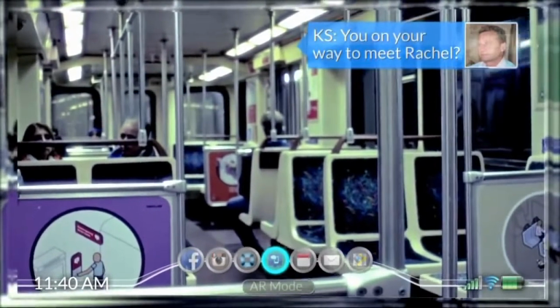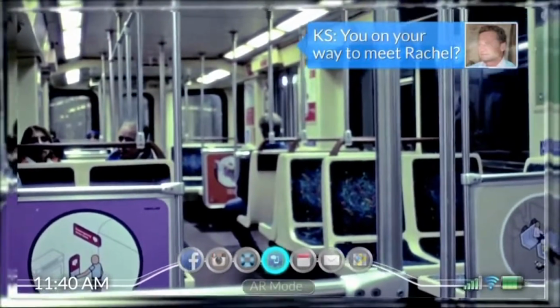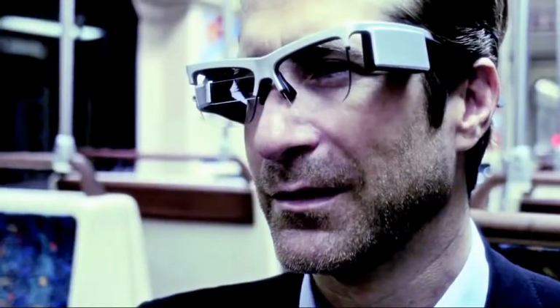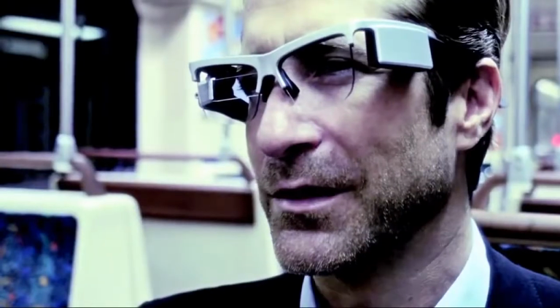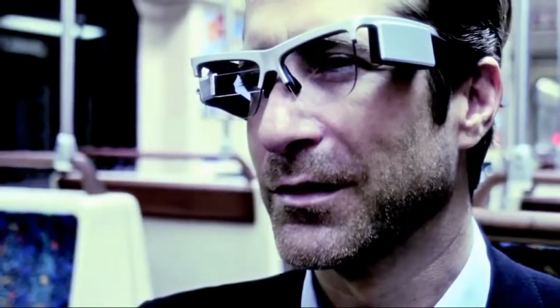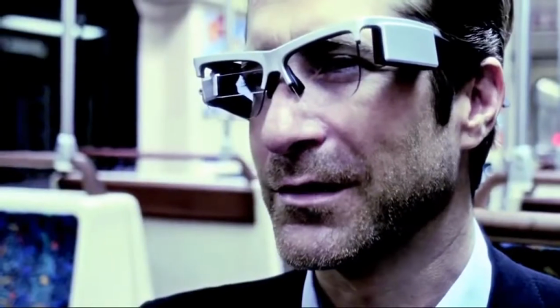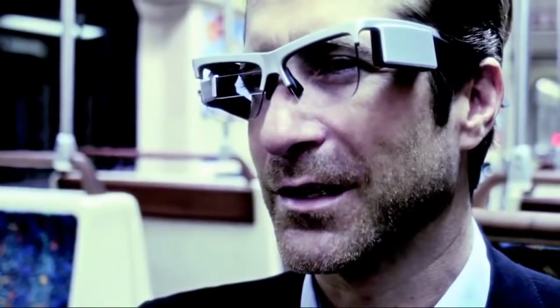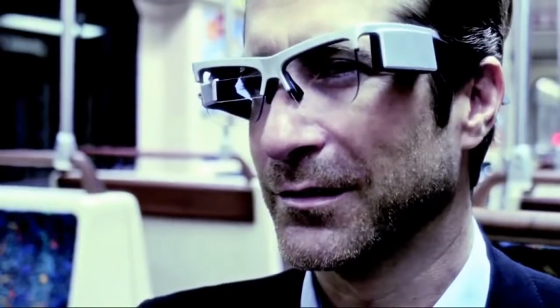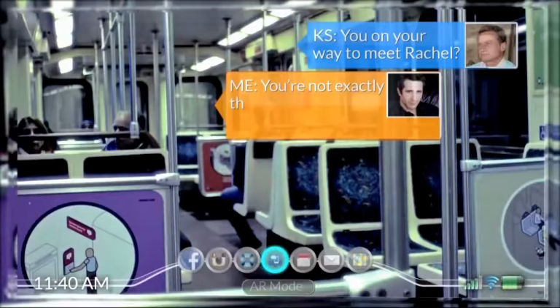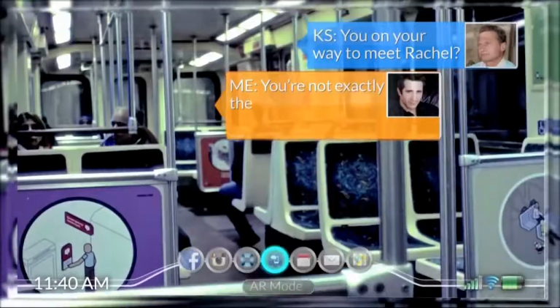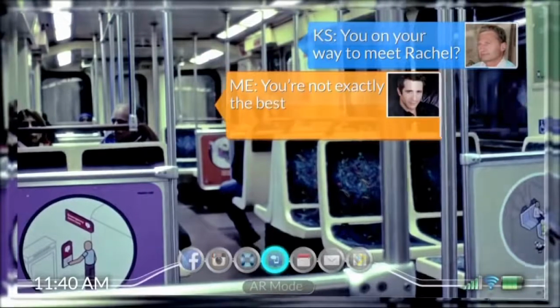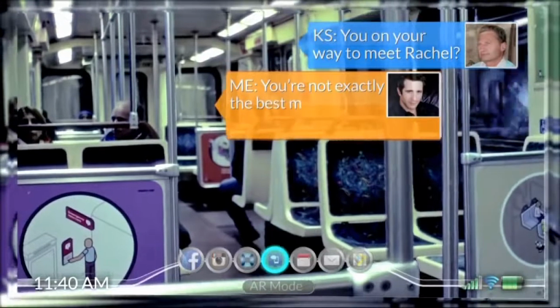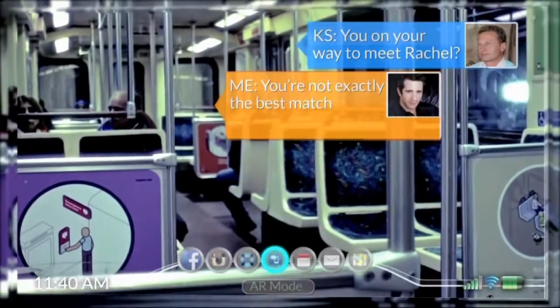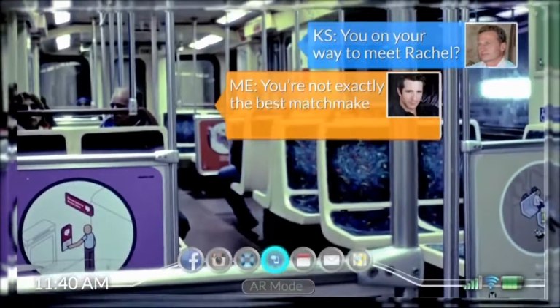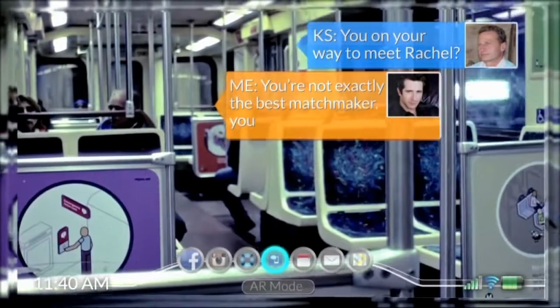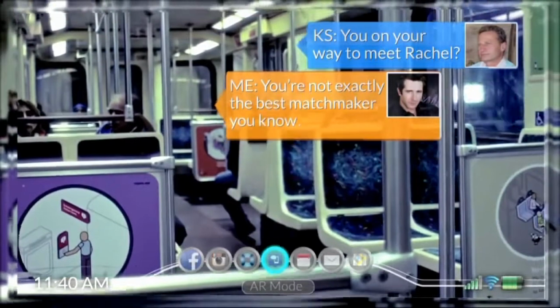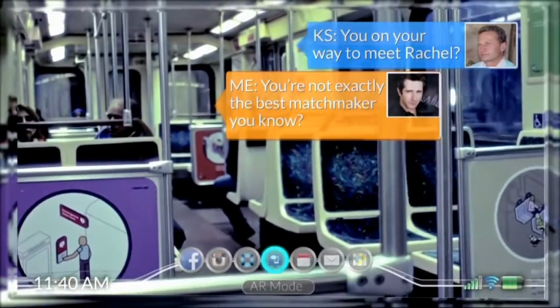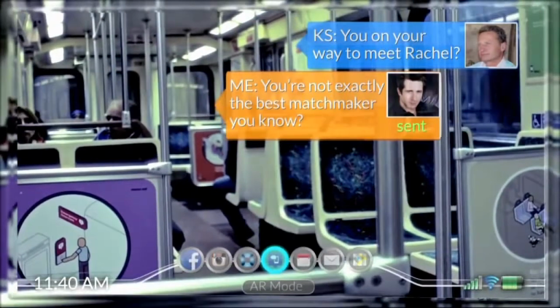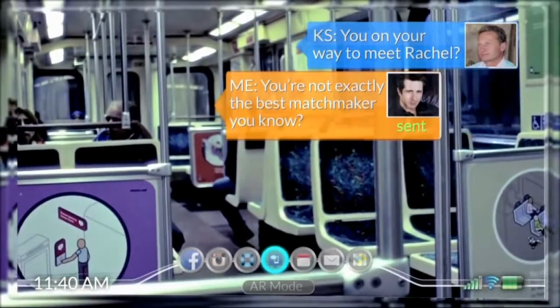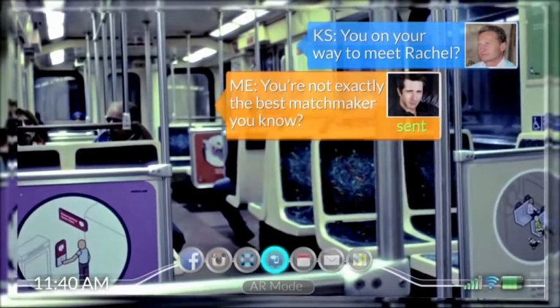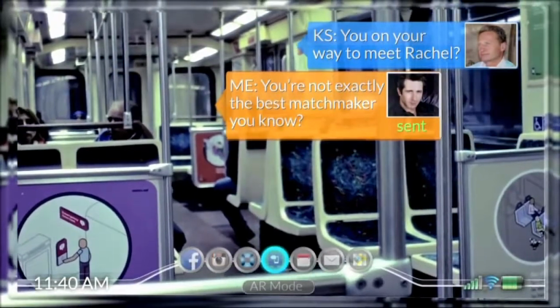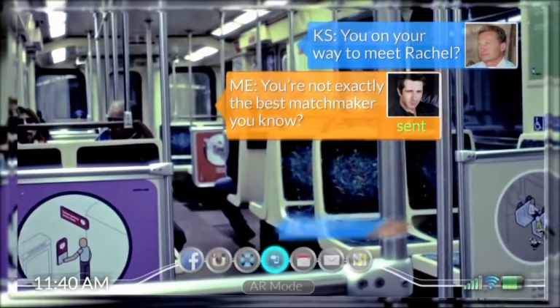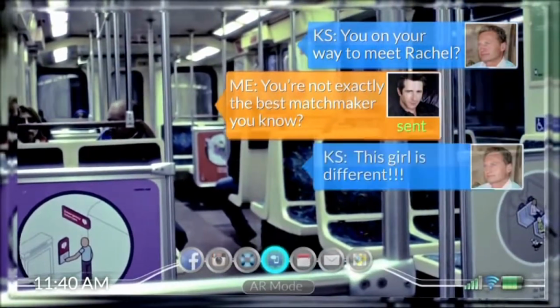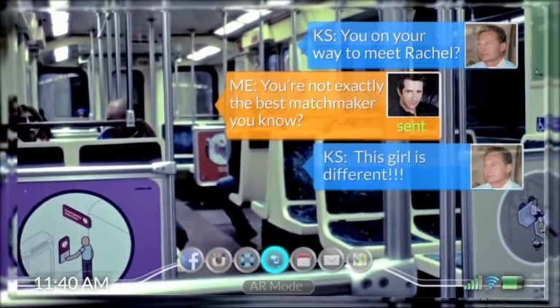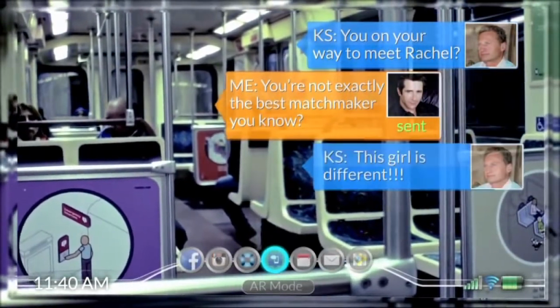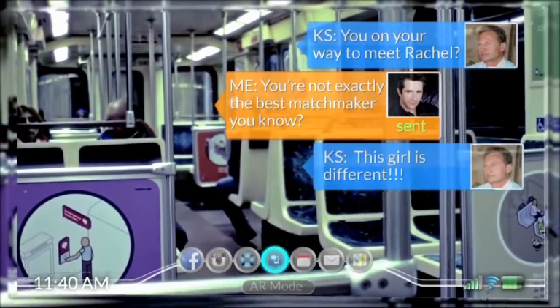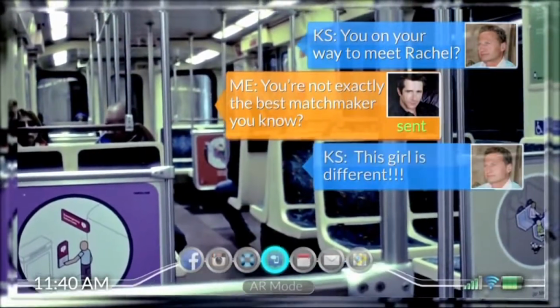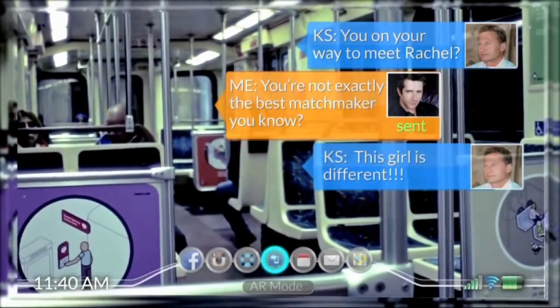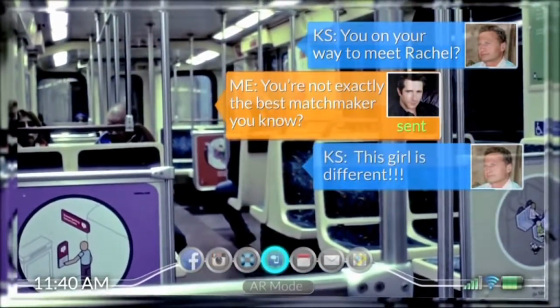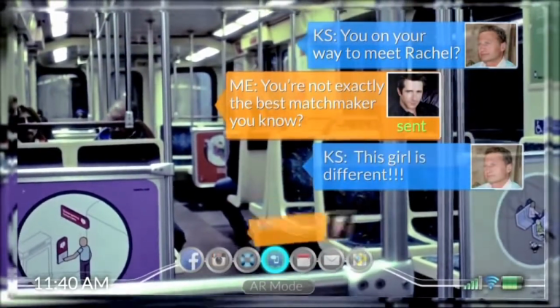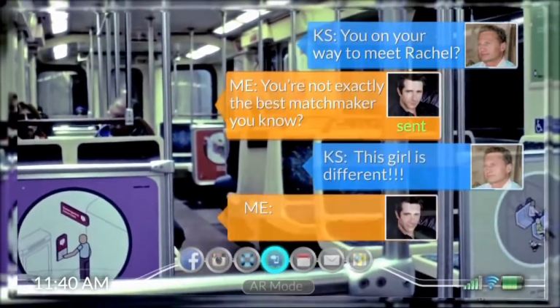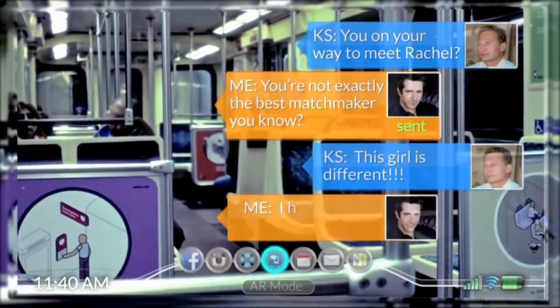Yeah, you're not exactly the best matchmaker. I hope so.